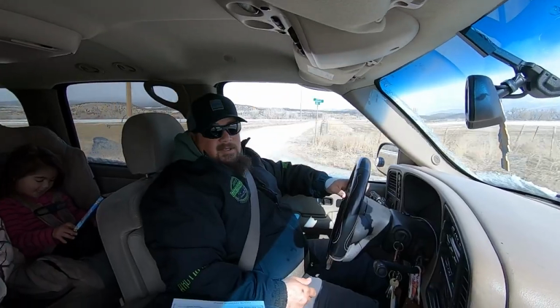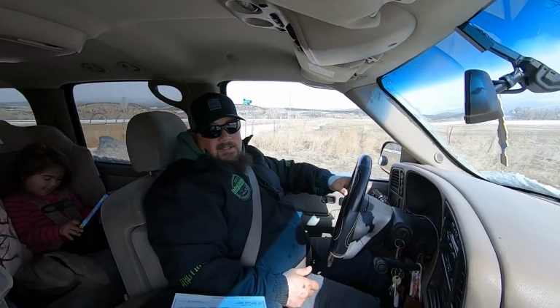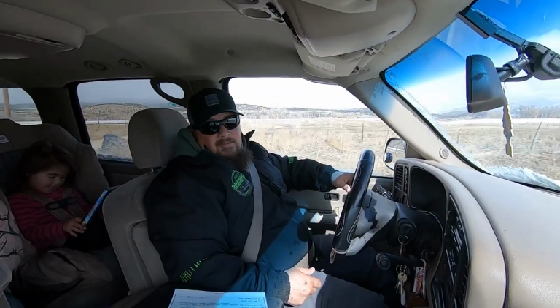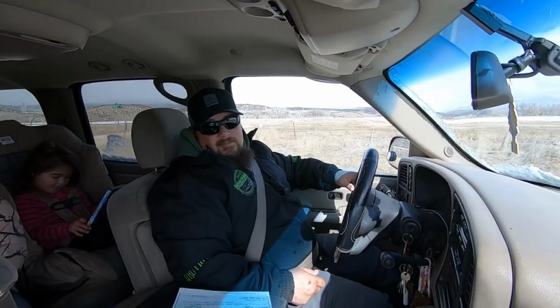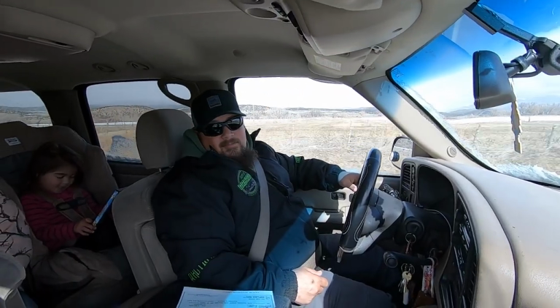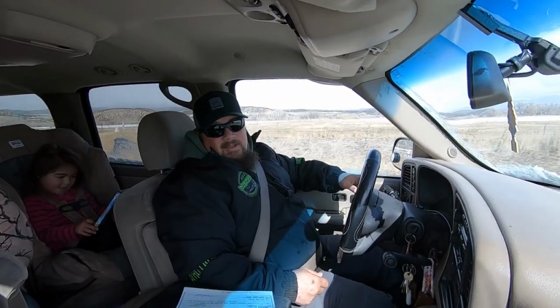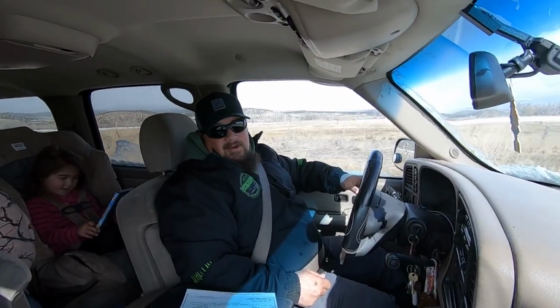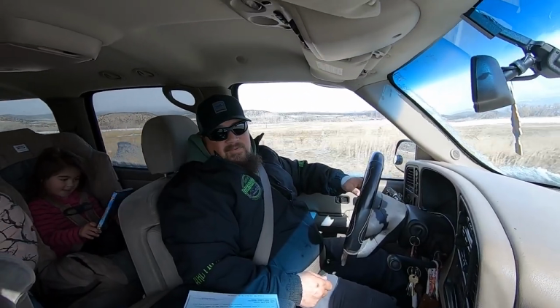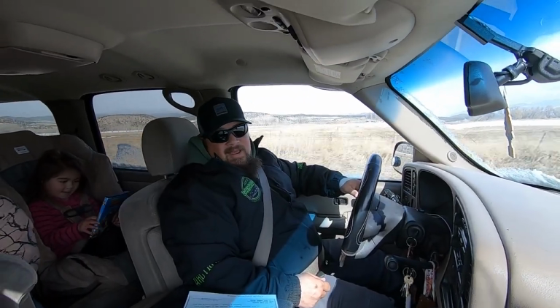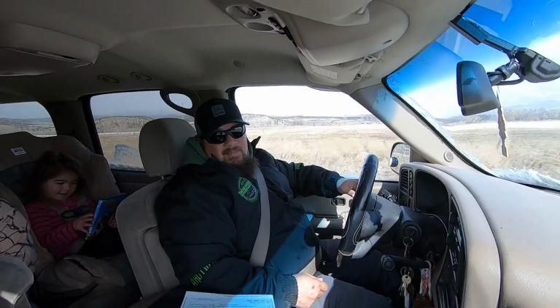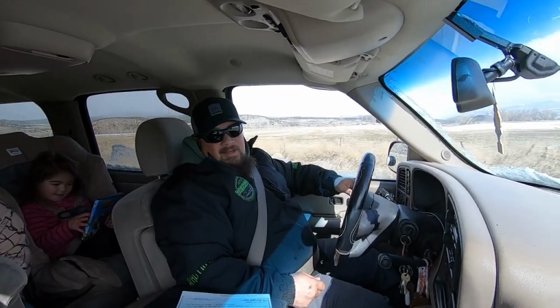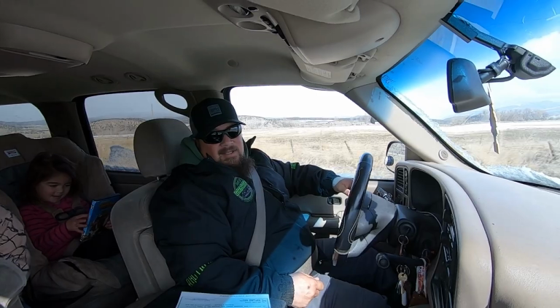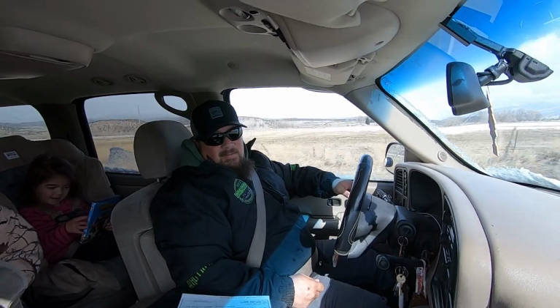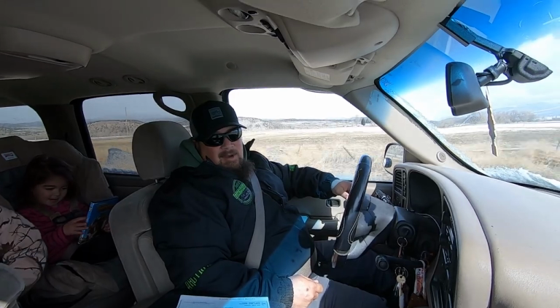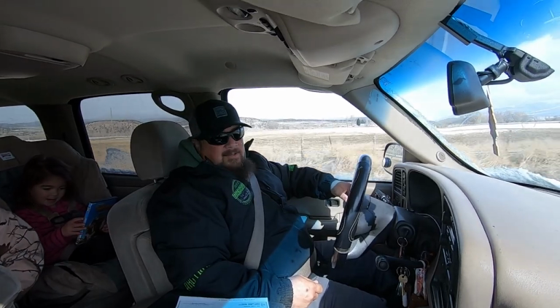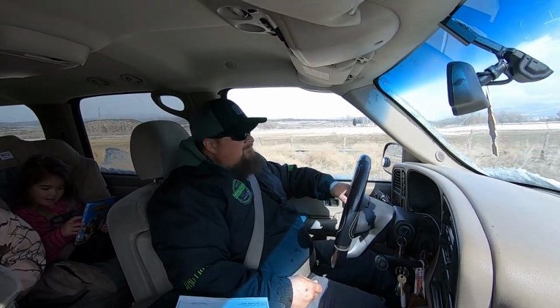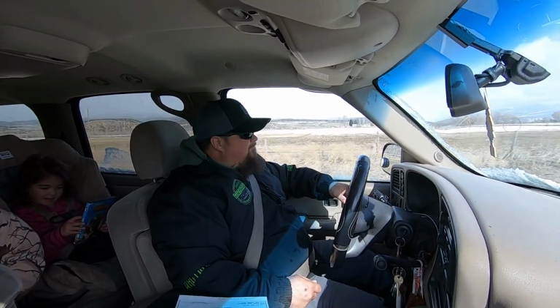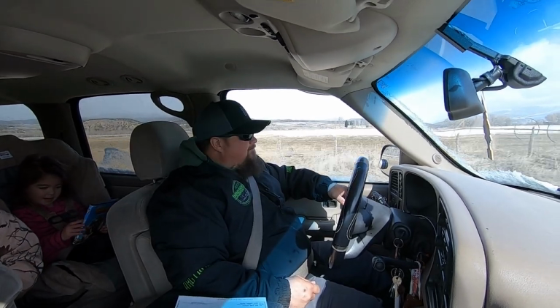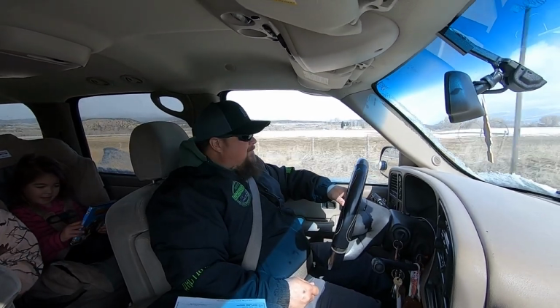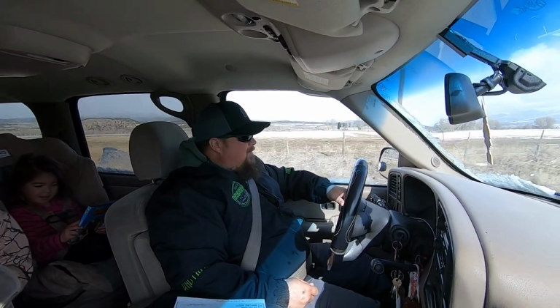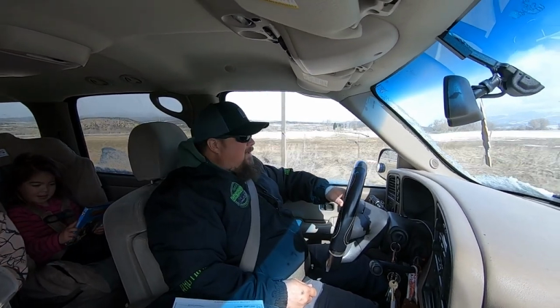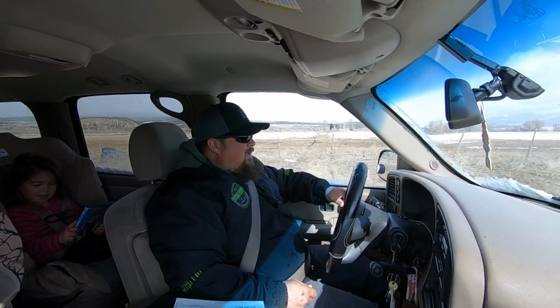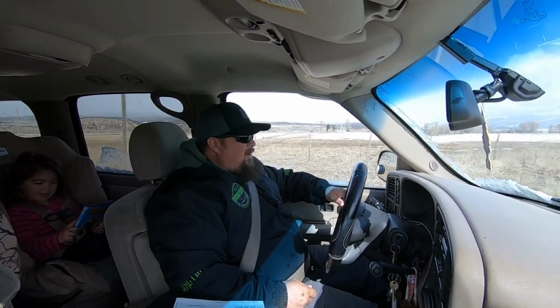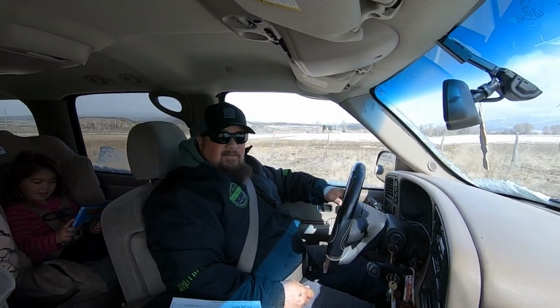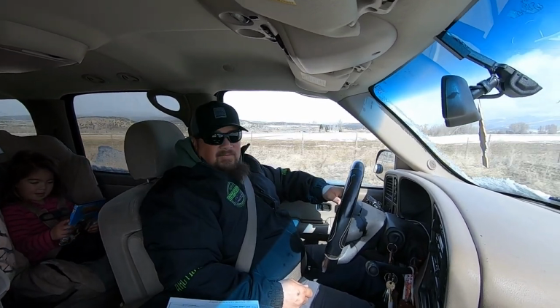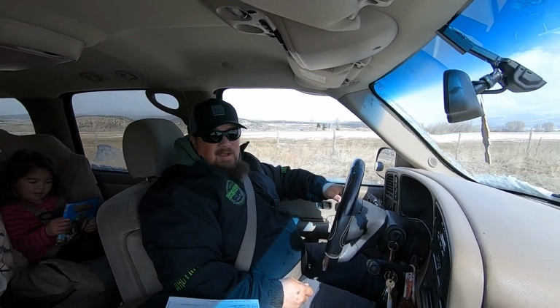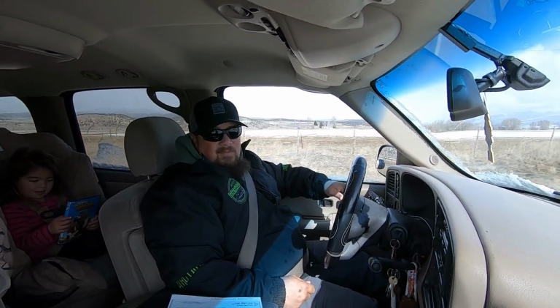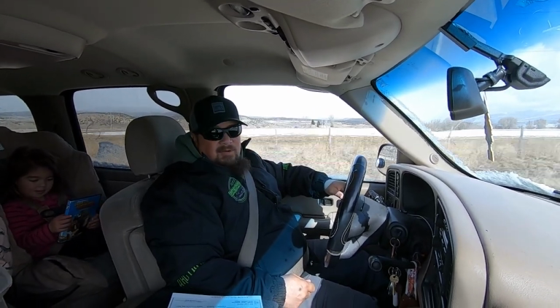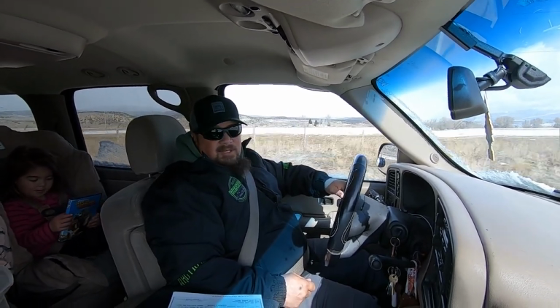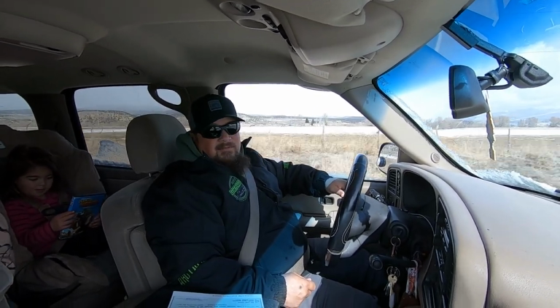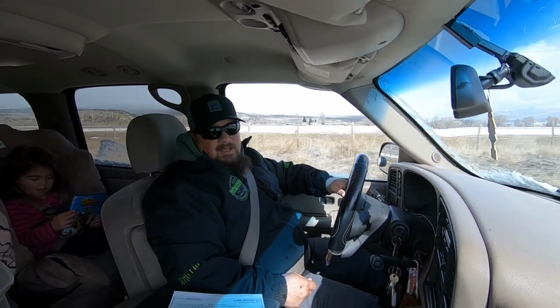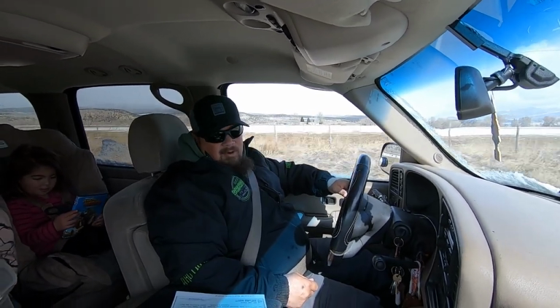So we loaded the family into the Suburban and off to find the motorcycle we go.